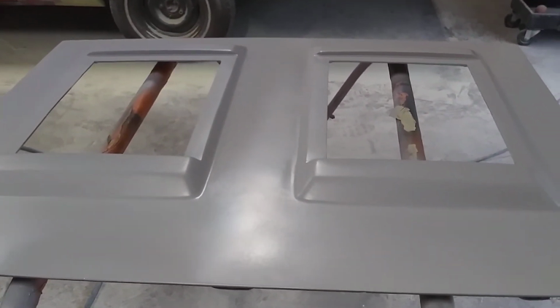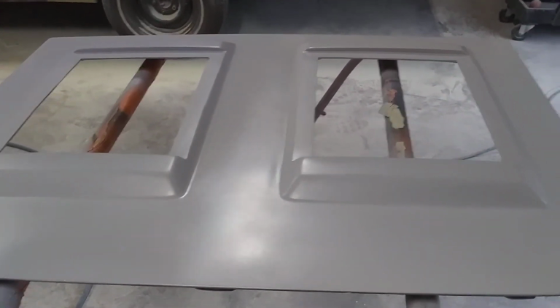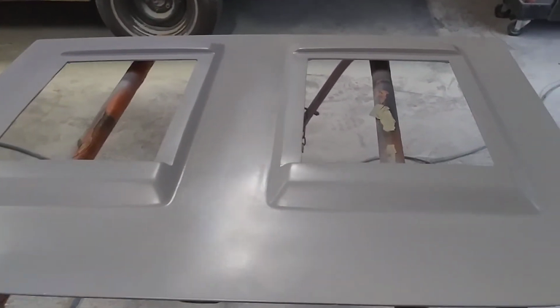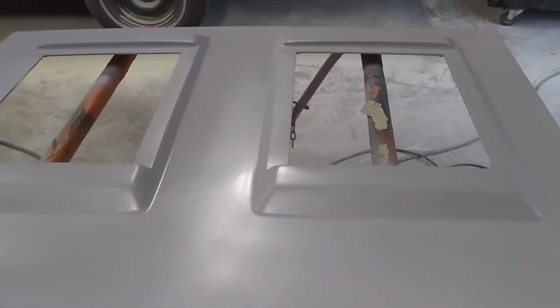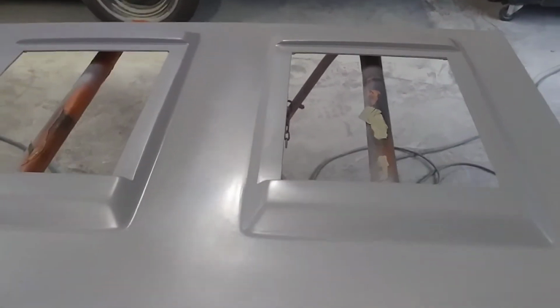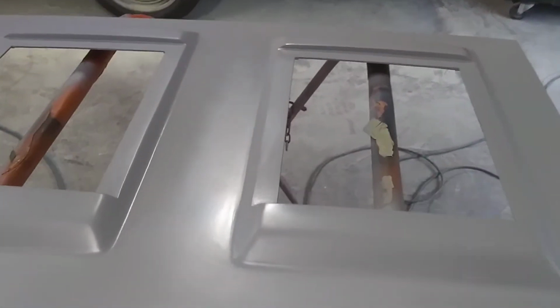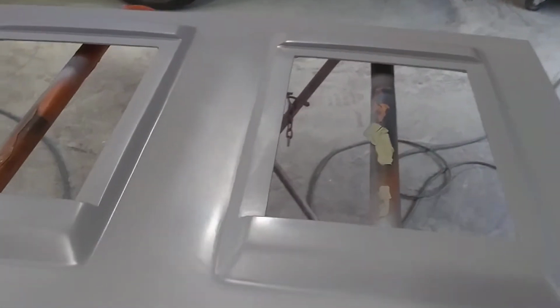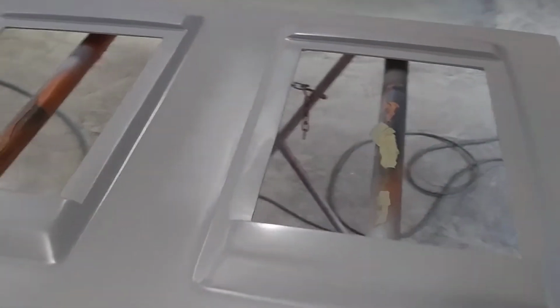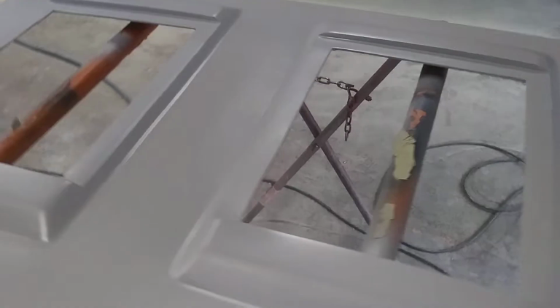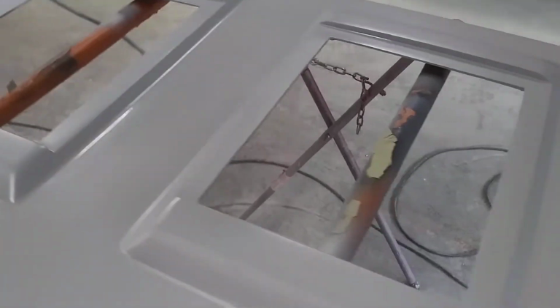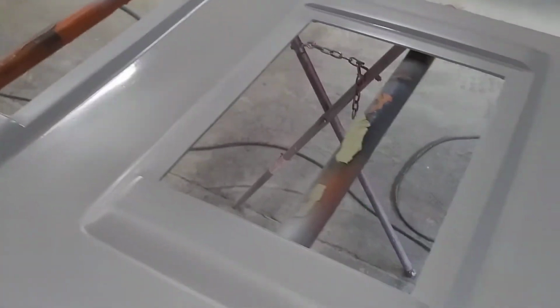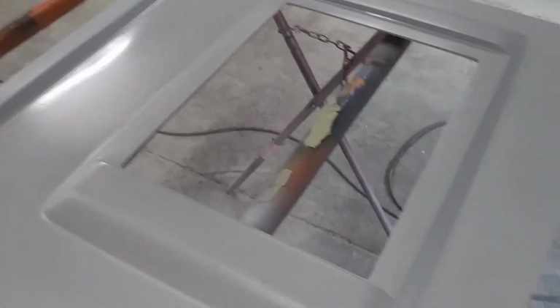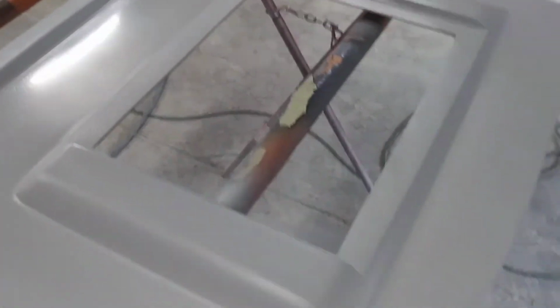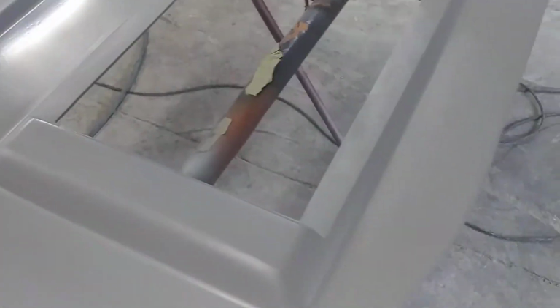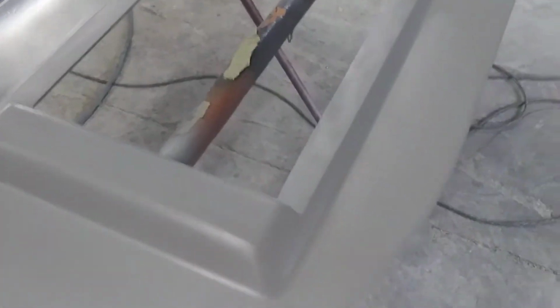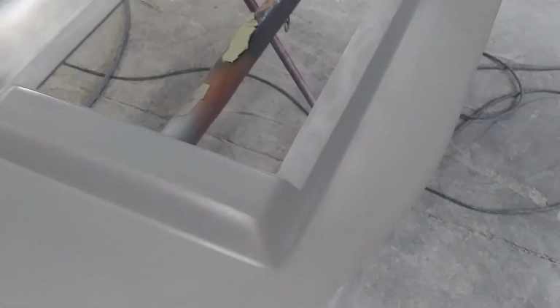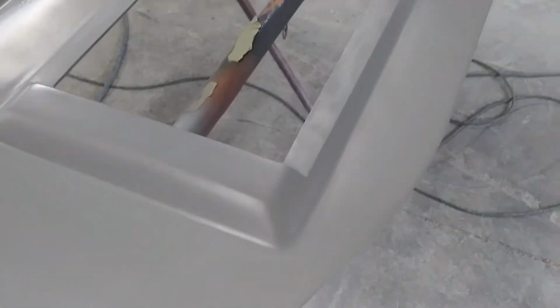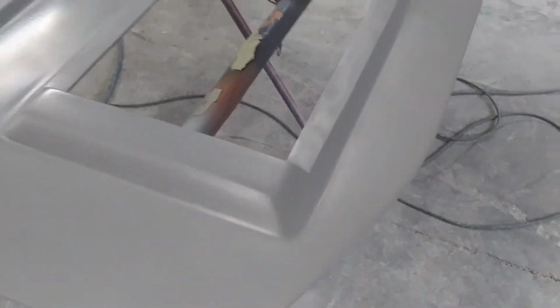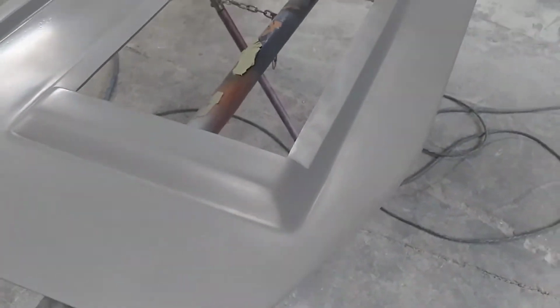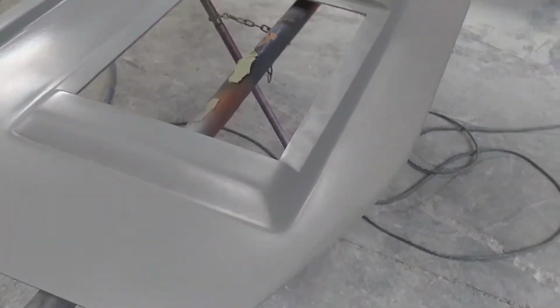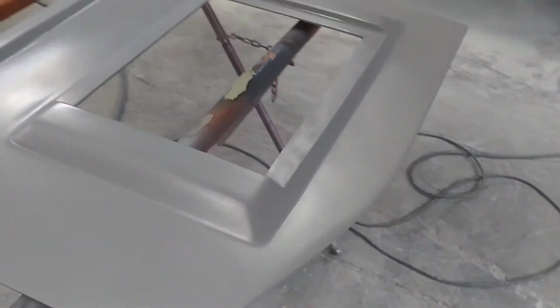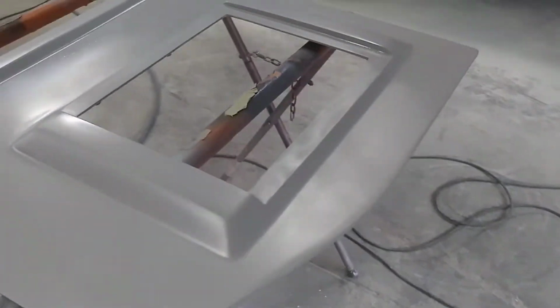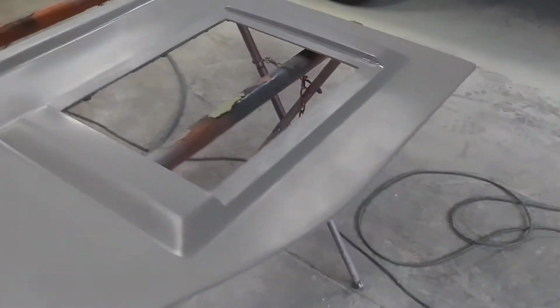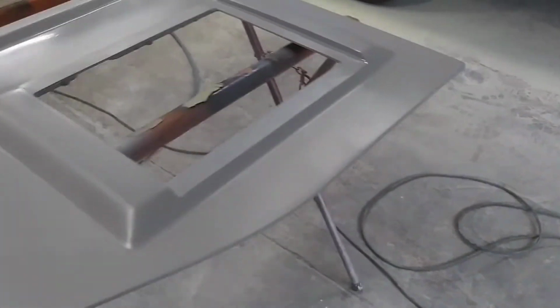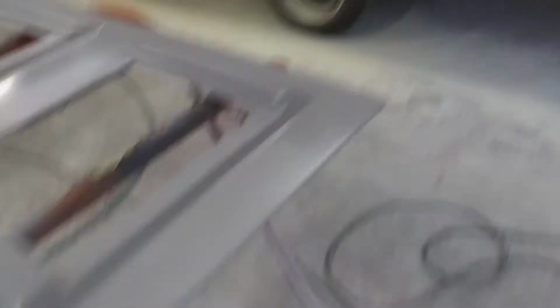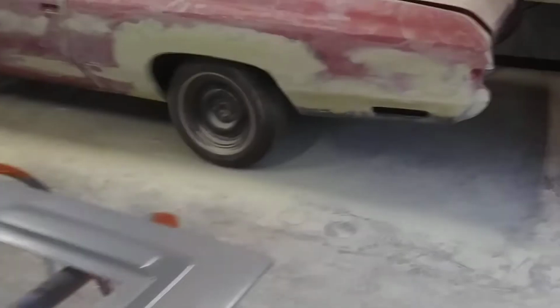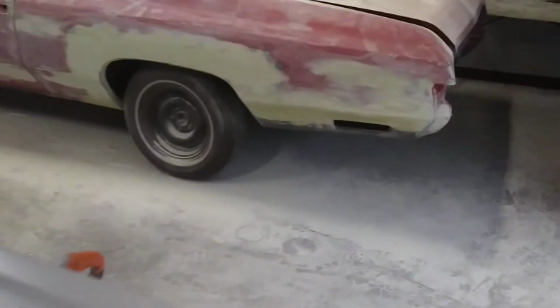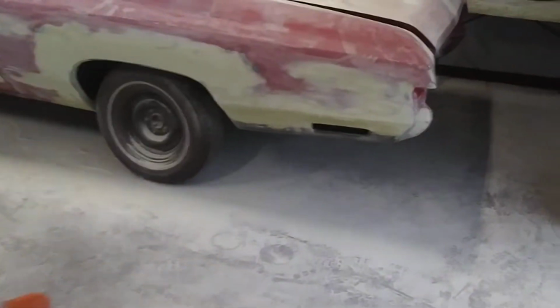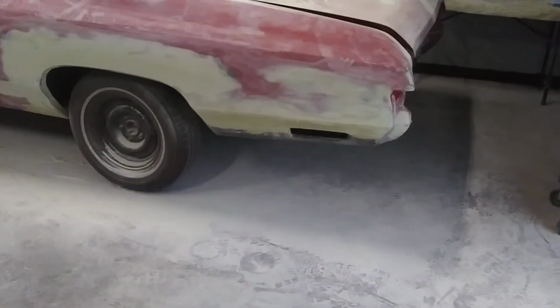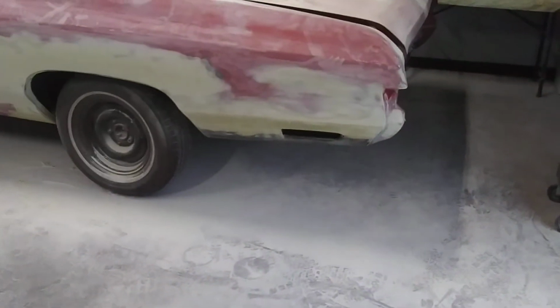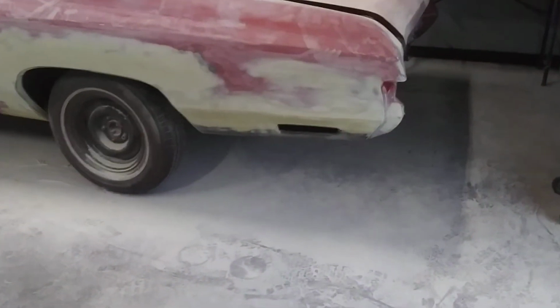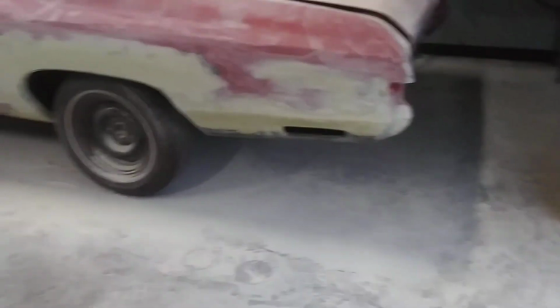Finished the body work today. Got it in primer. Two more coats of primer. The dunk.